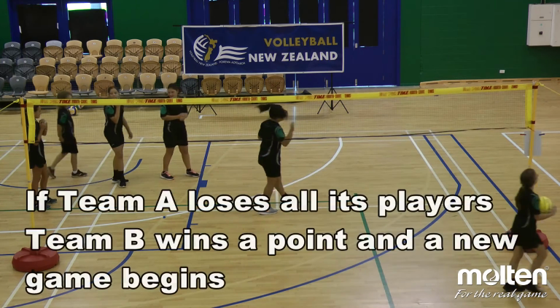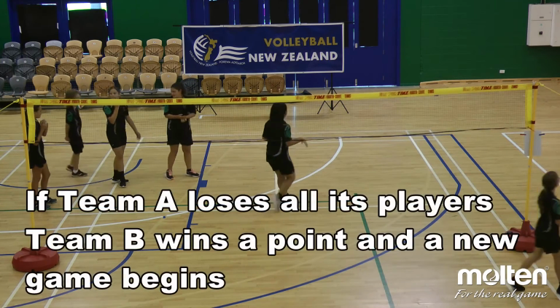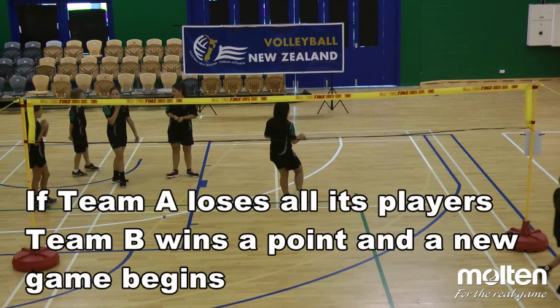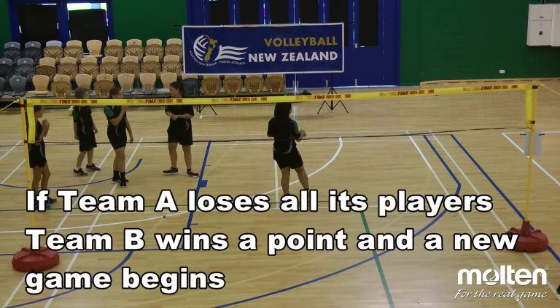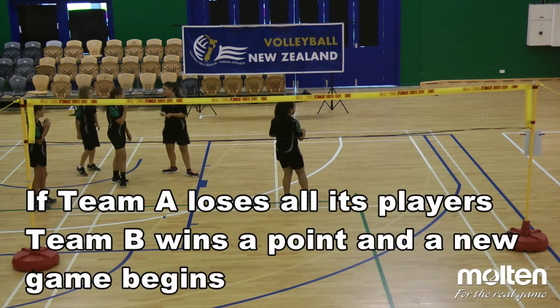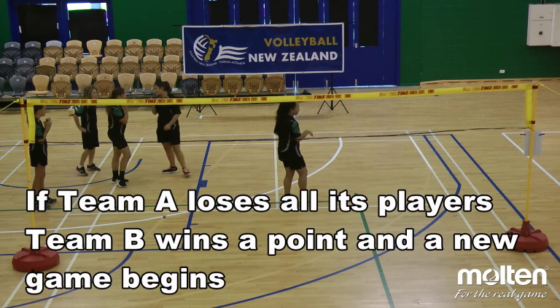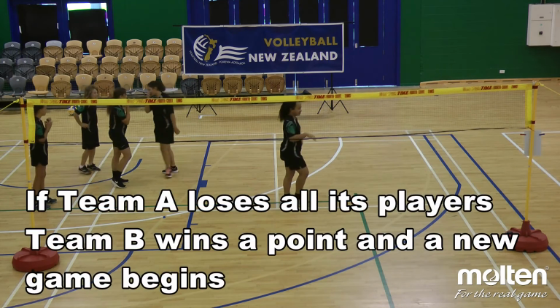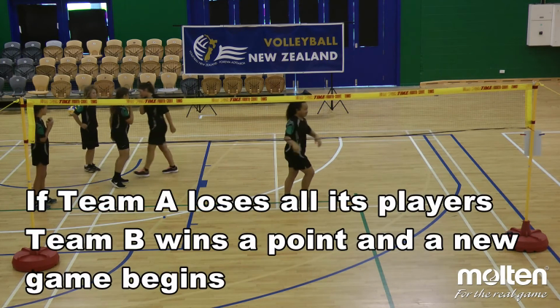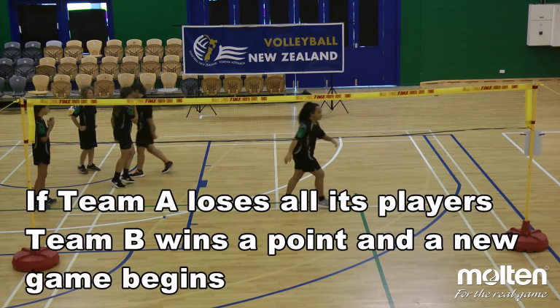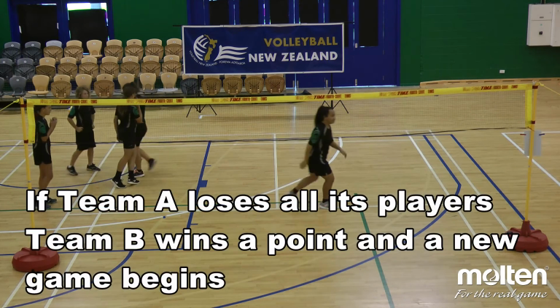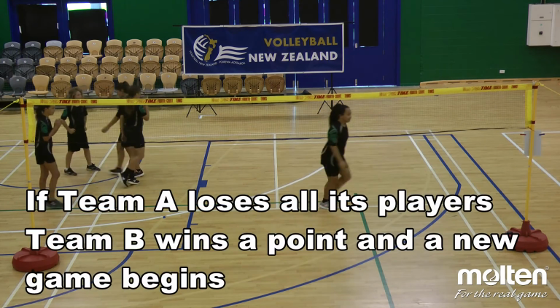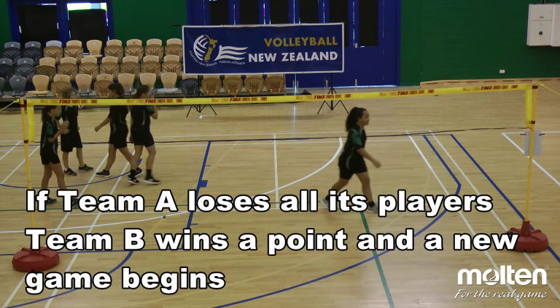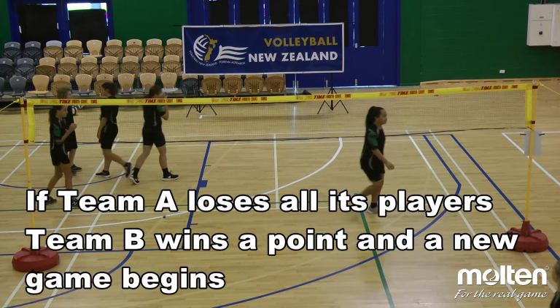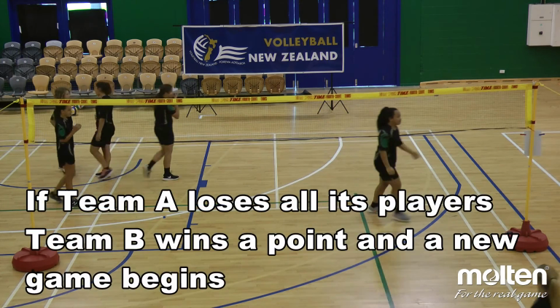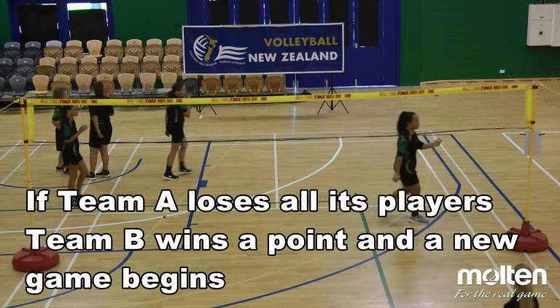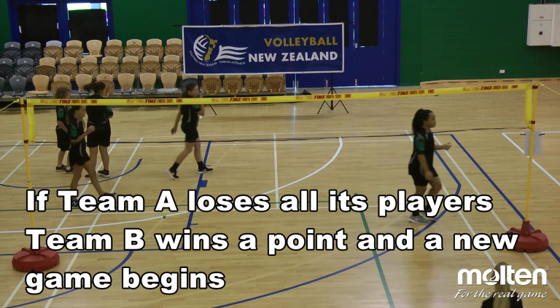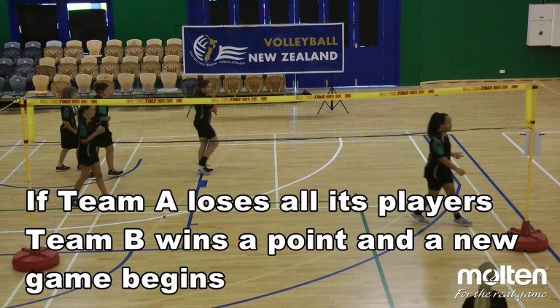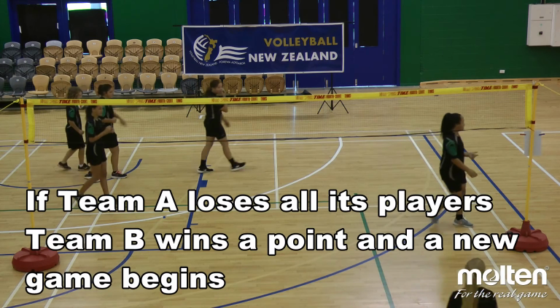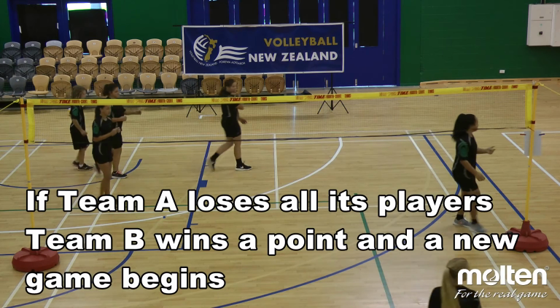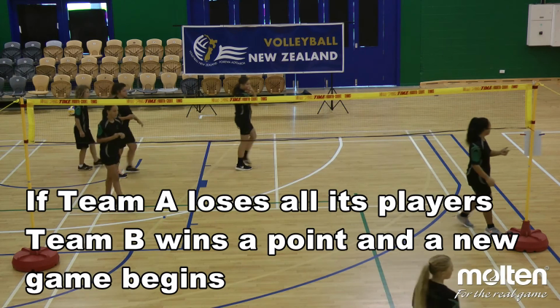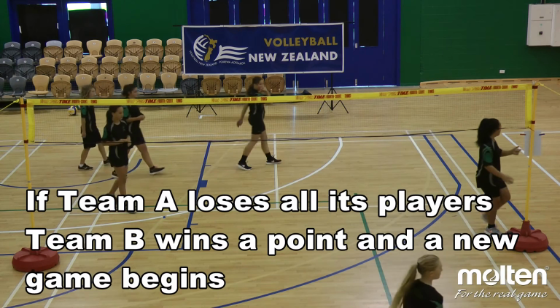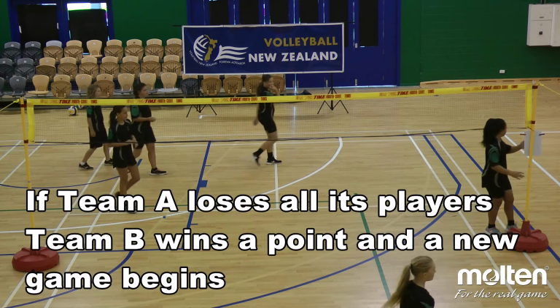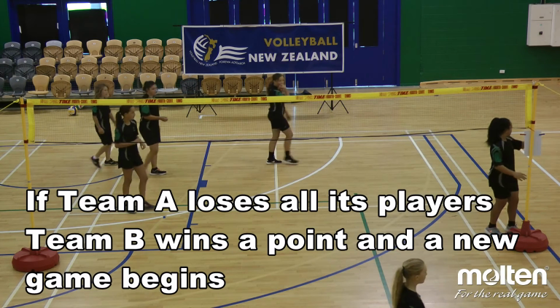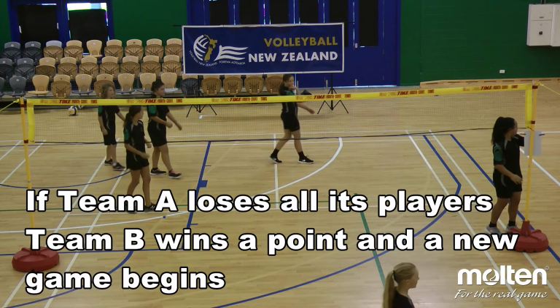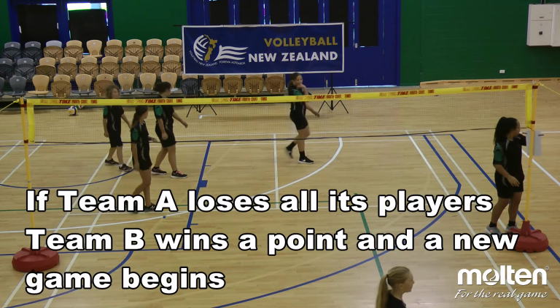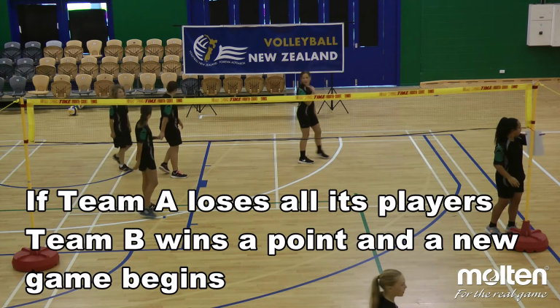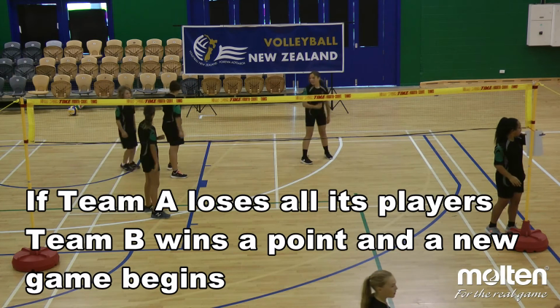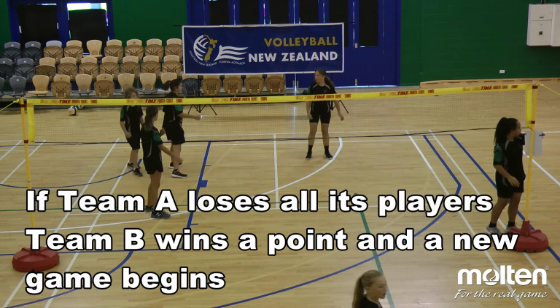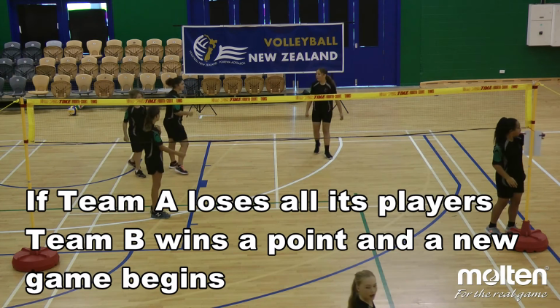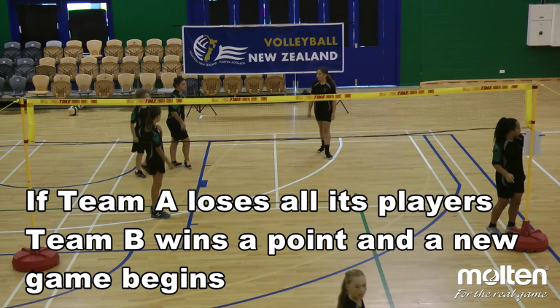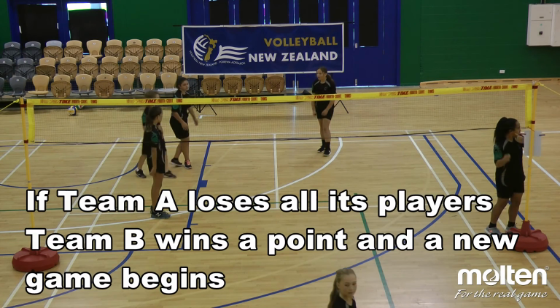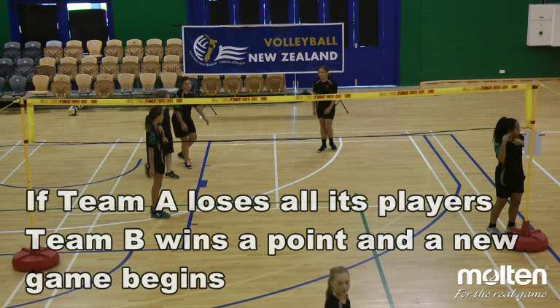When a team loses all their players, the other team wins a point and a new game begins.